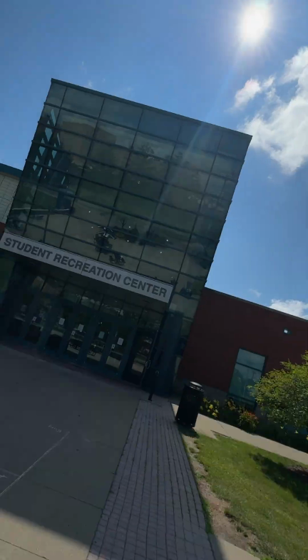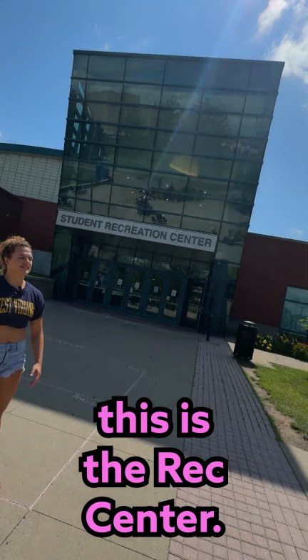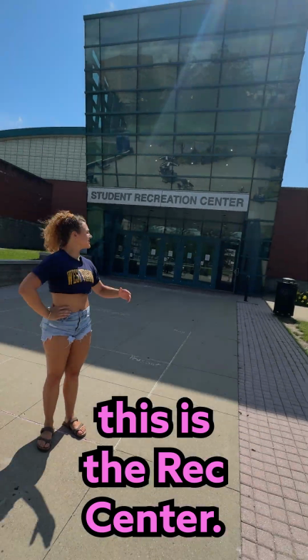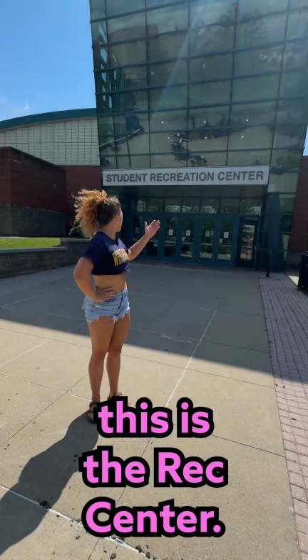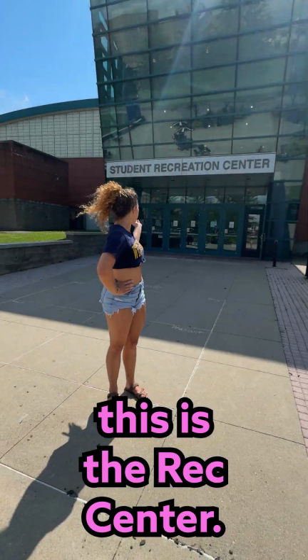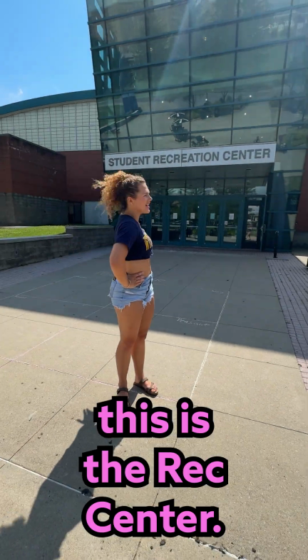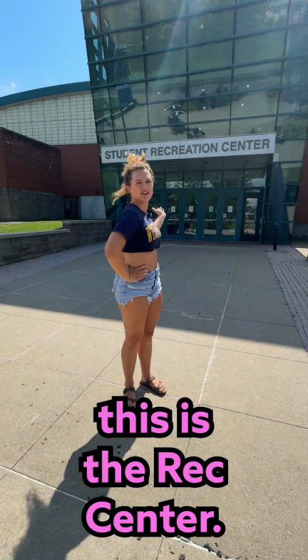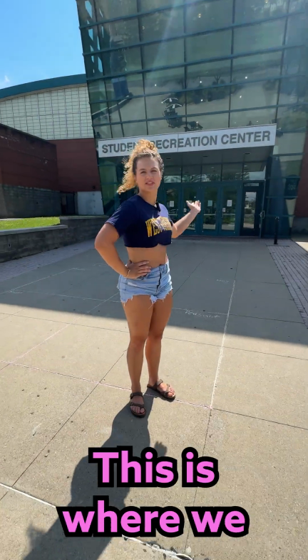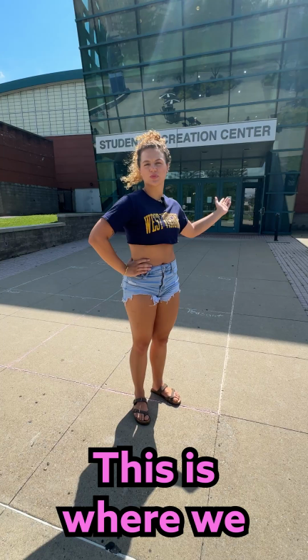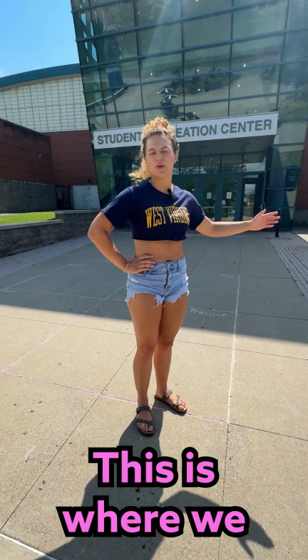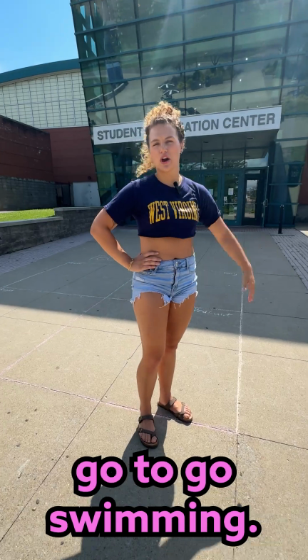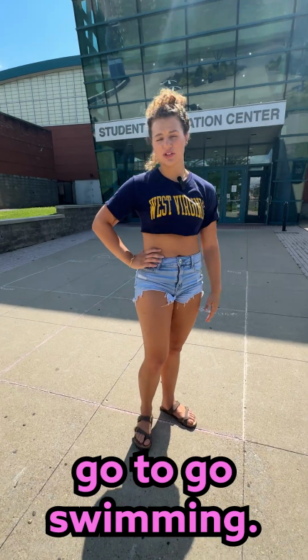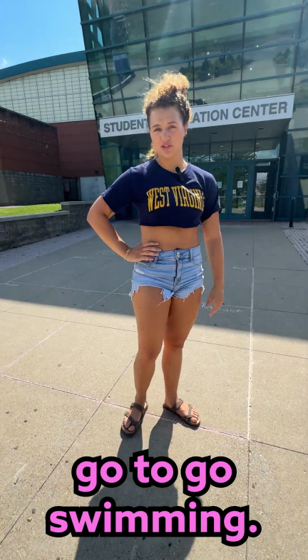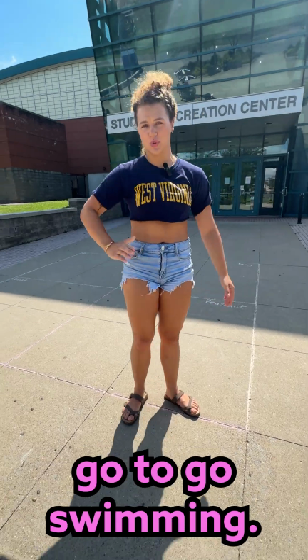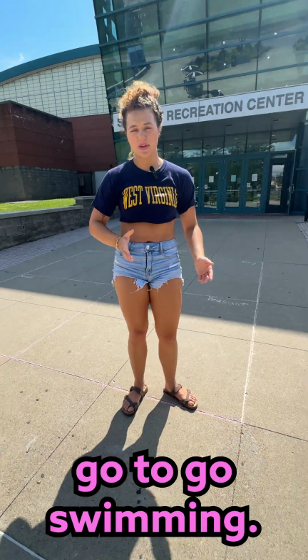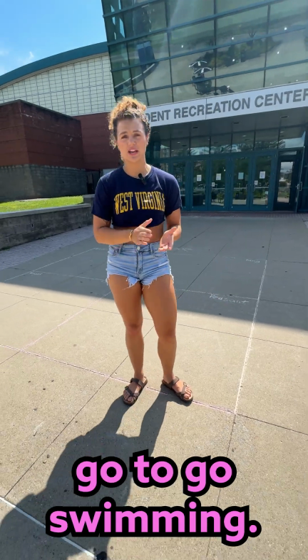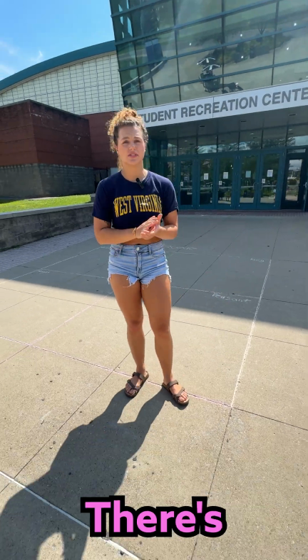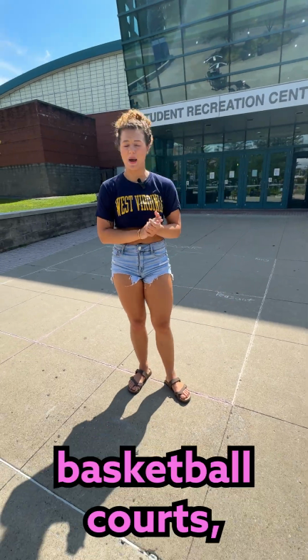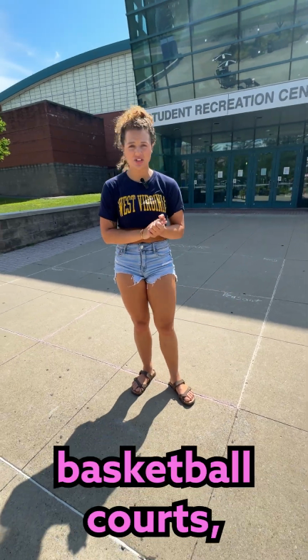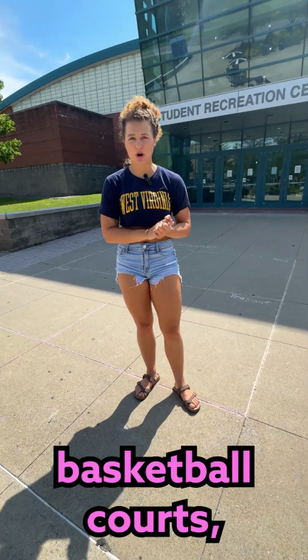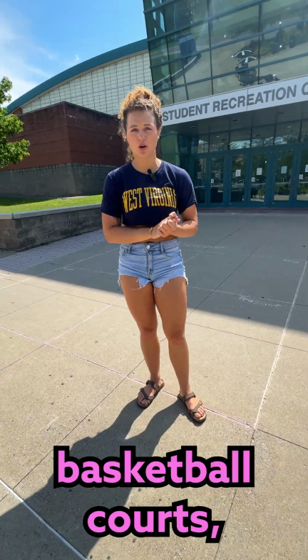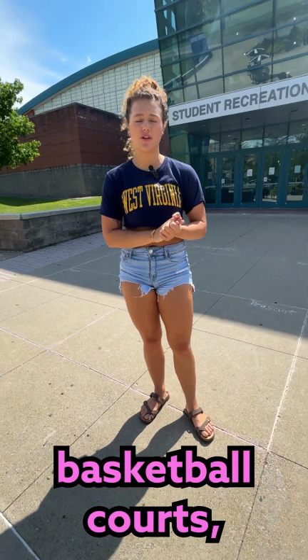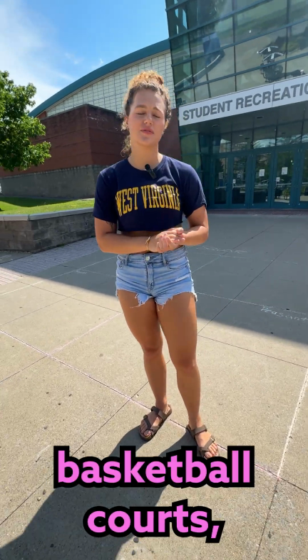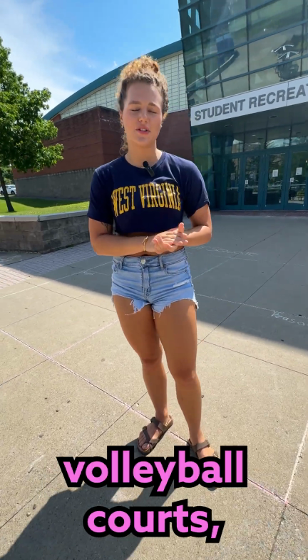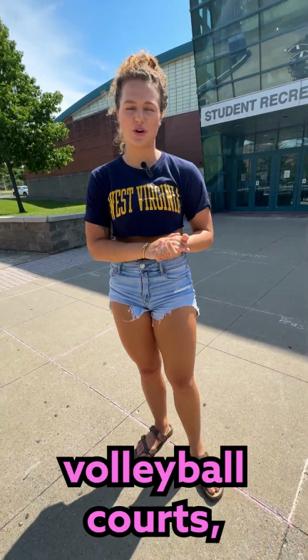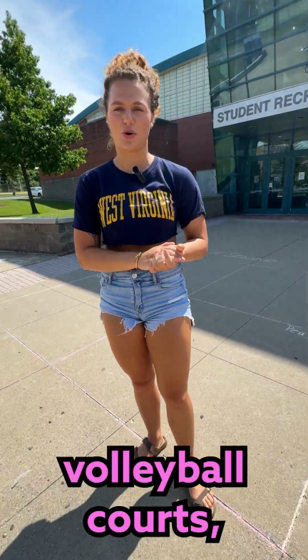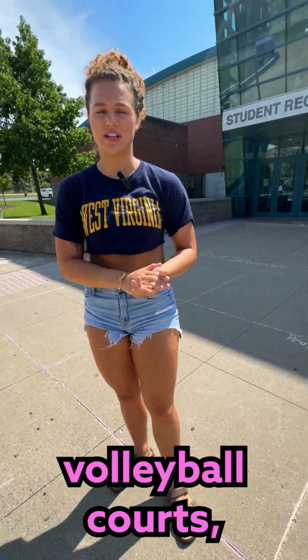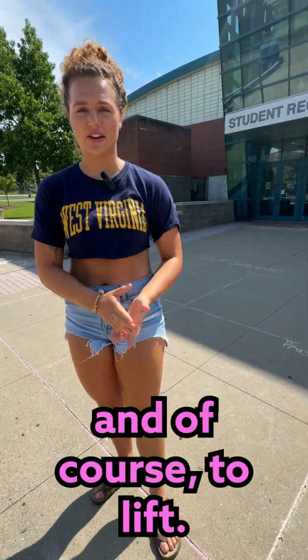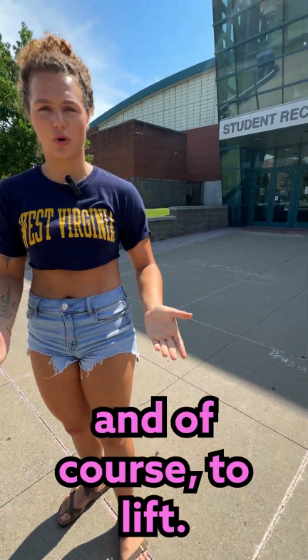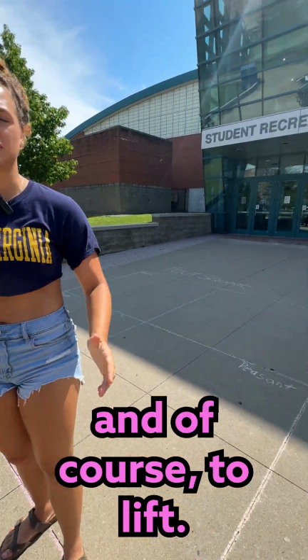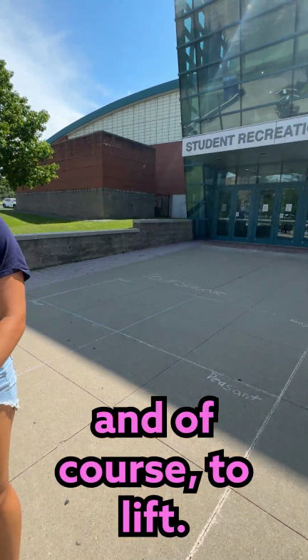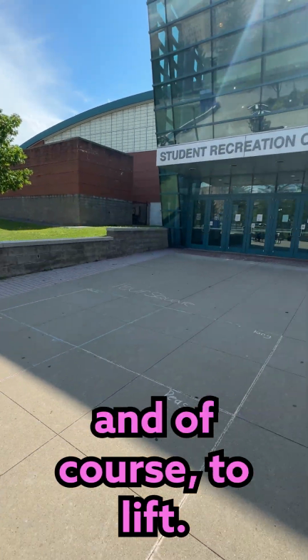This is the rec center. This is where we go to go swimming. There's basketball courts, volleyball courts, and of course to lift.